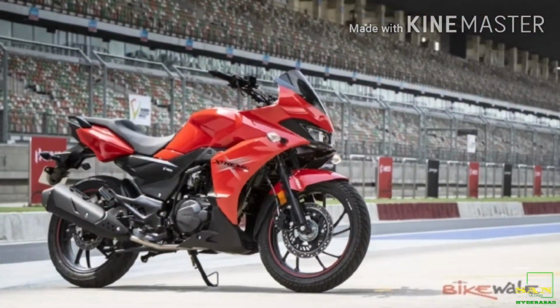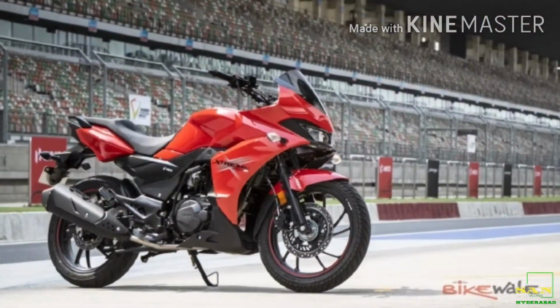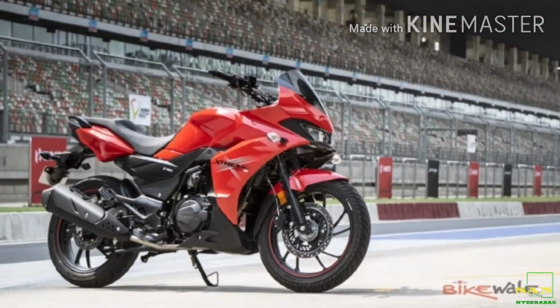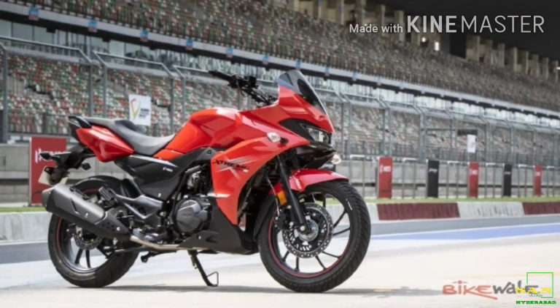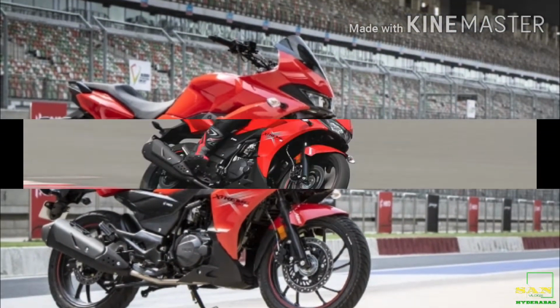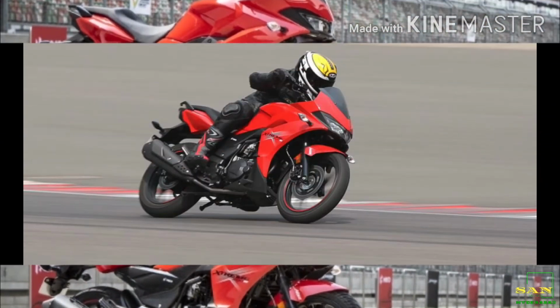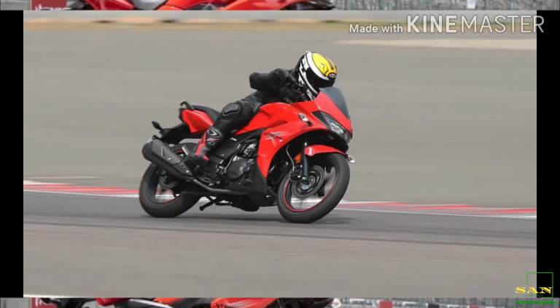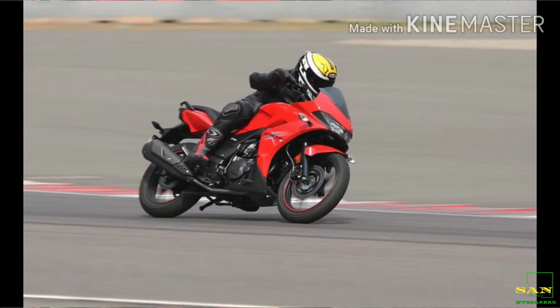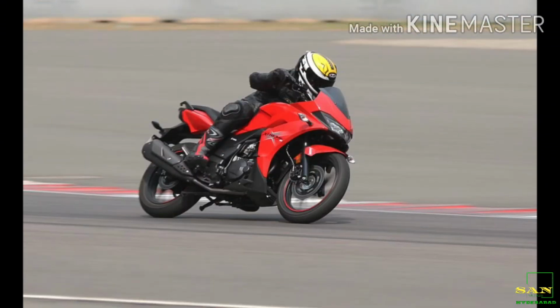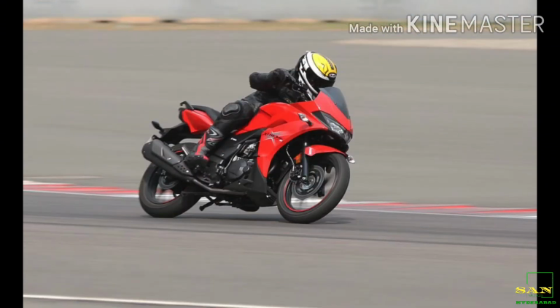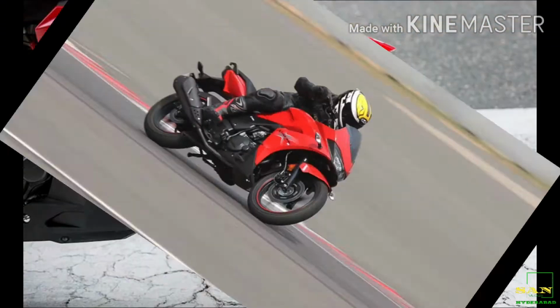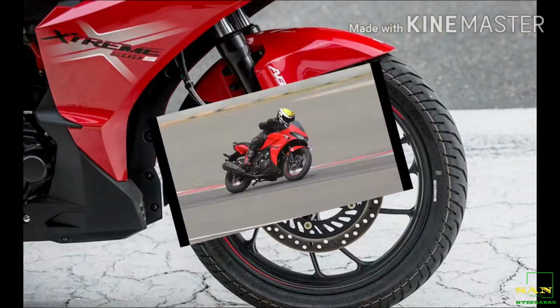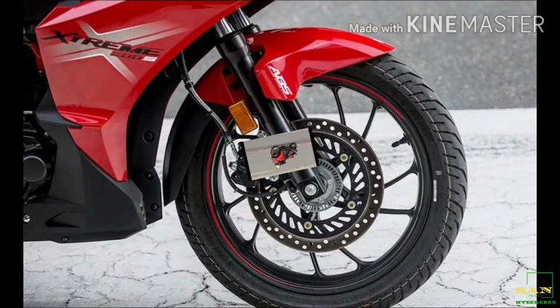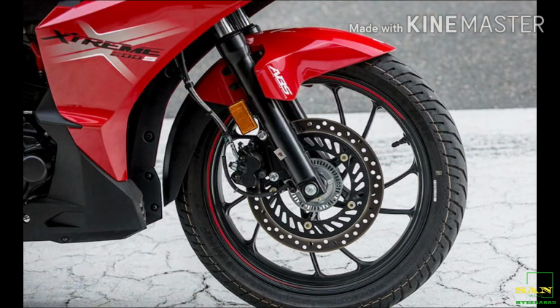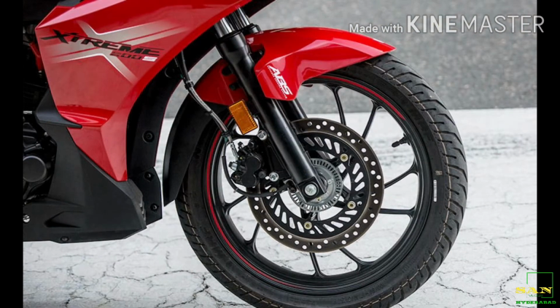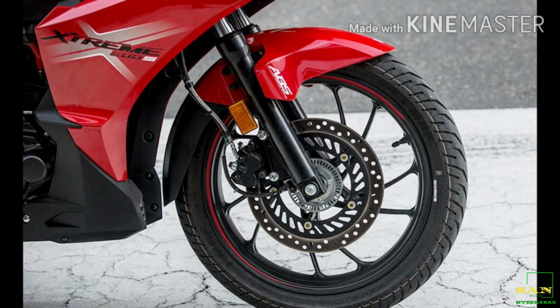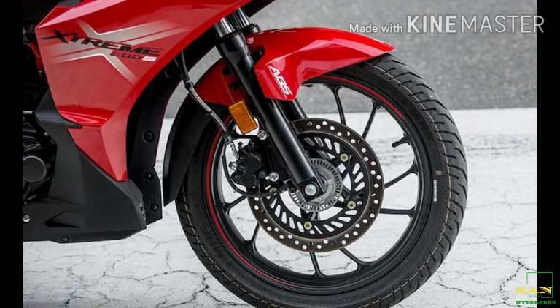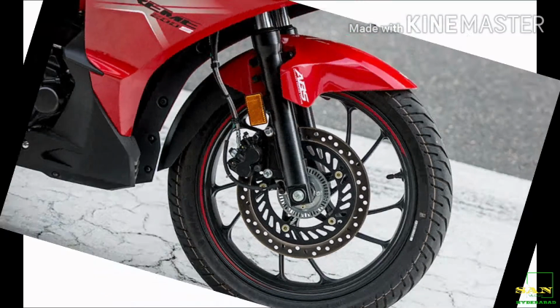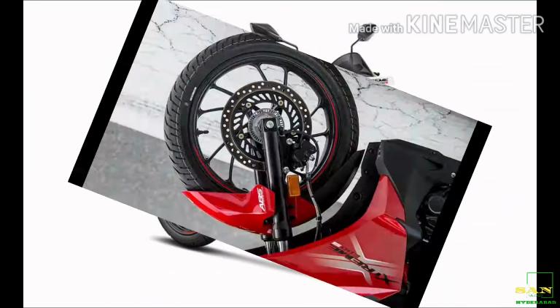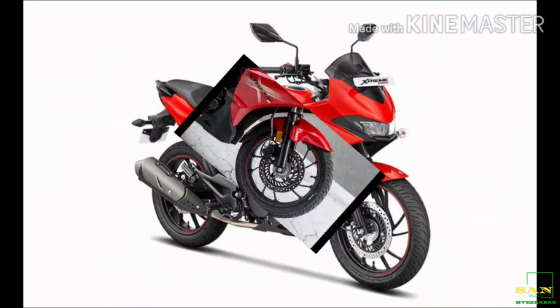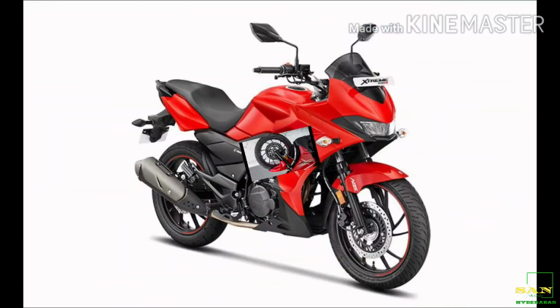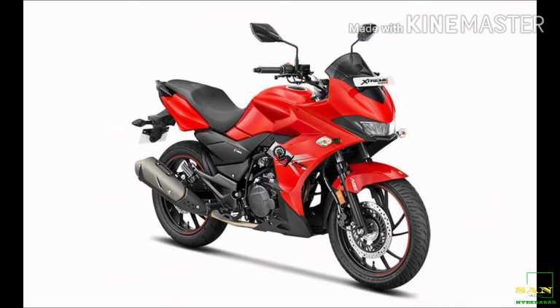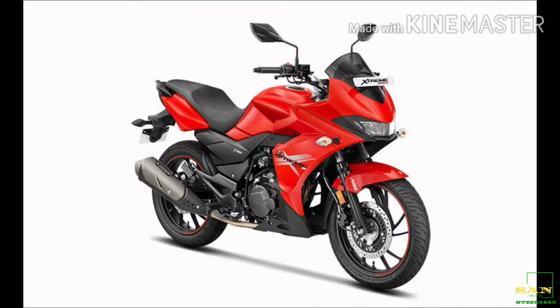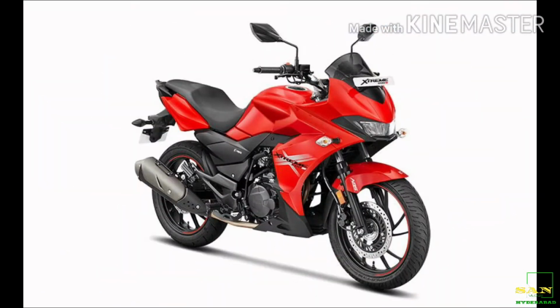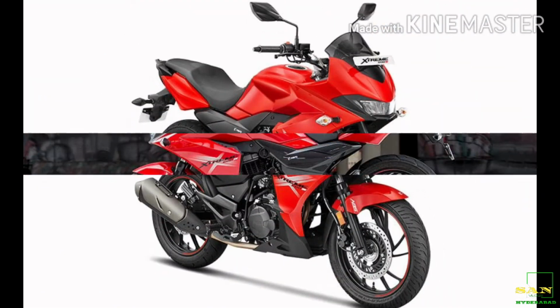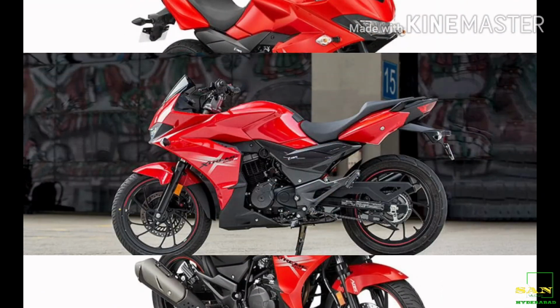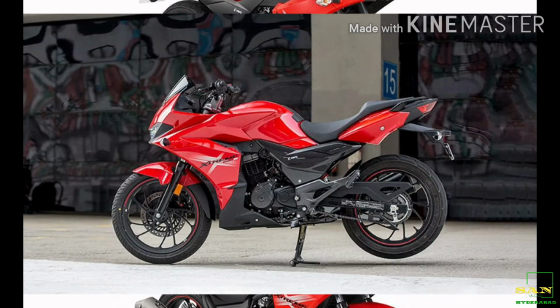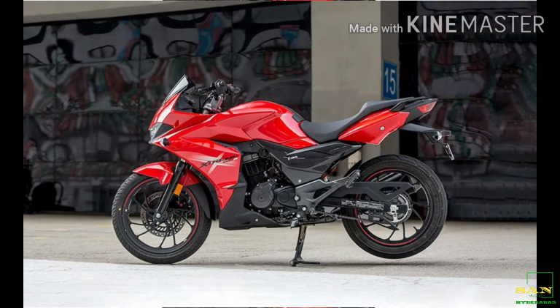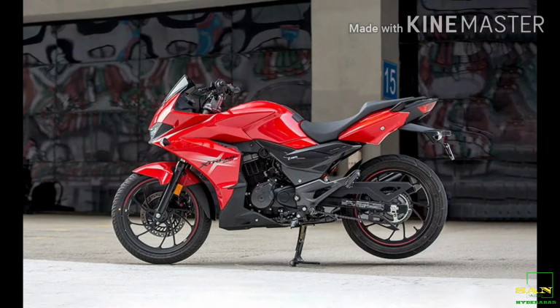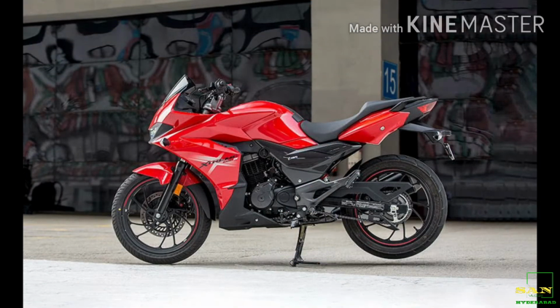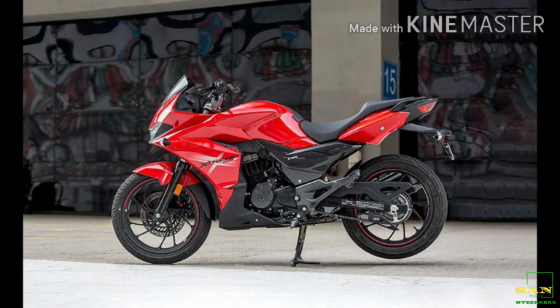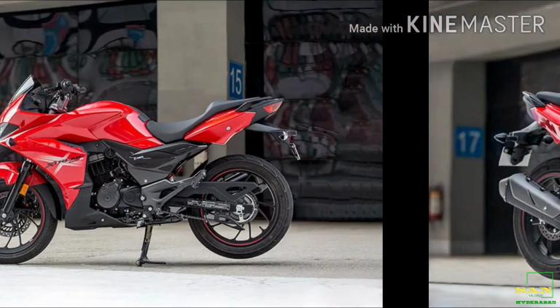The braking system features a single-channel ABS. The front disc is 276 mm and the rear disc is 220 mm.